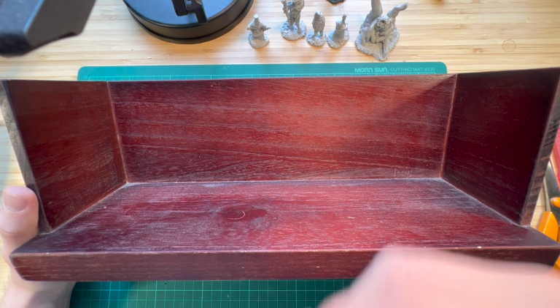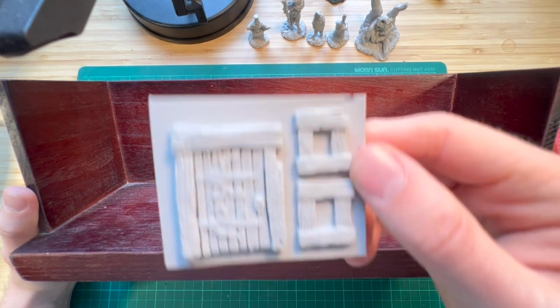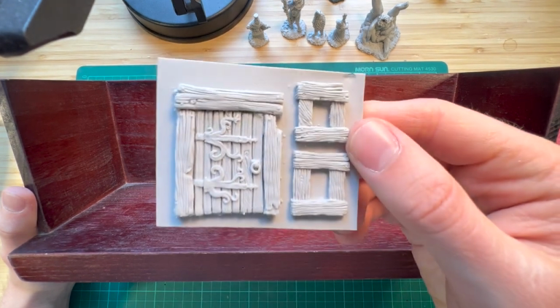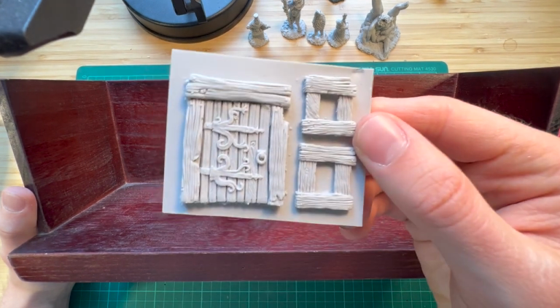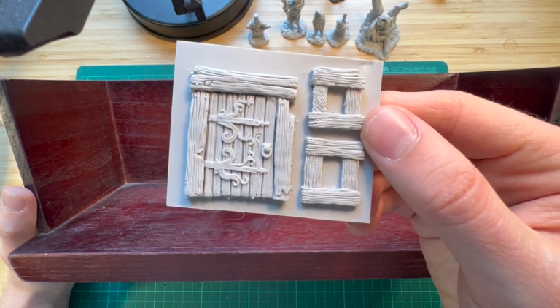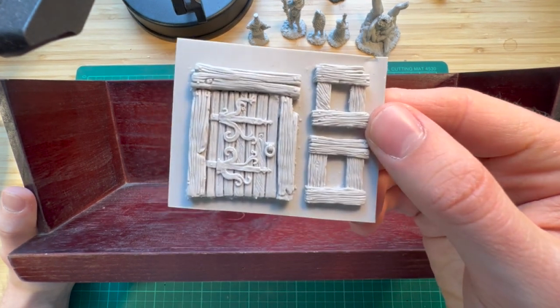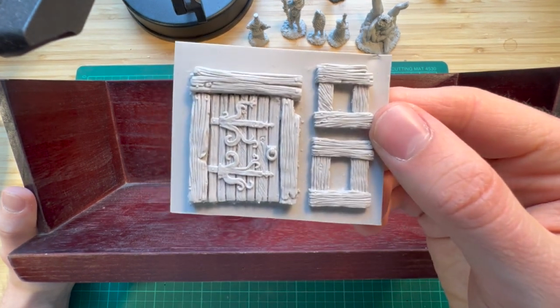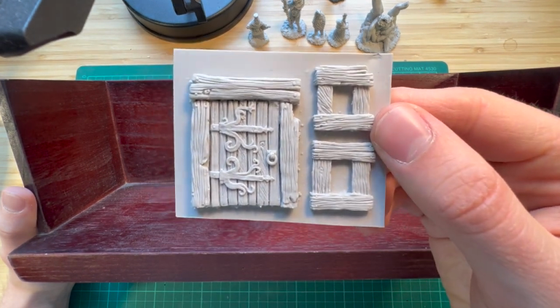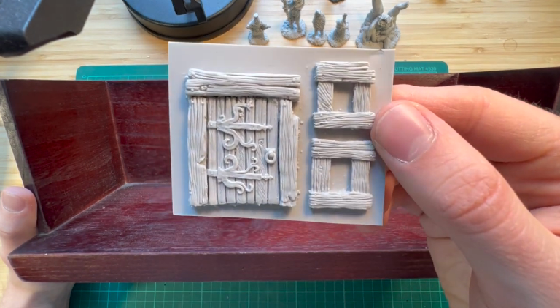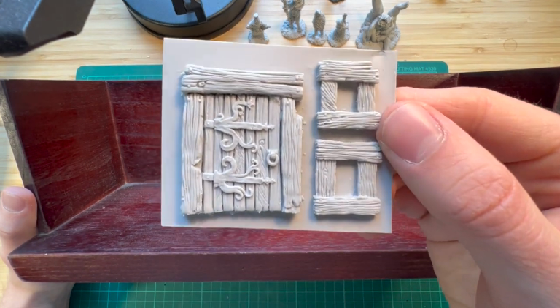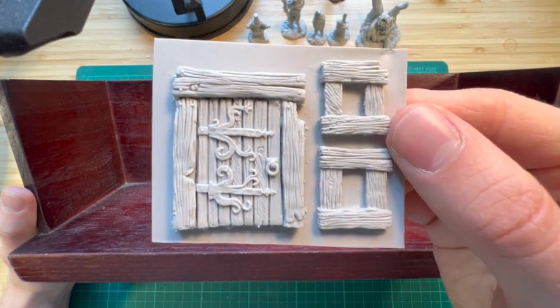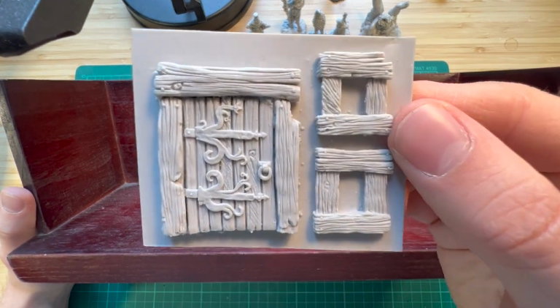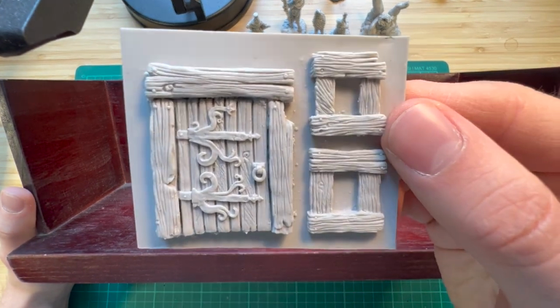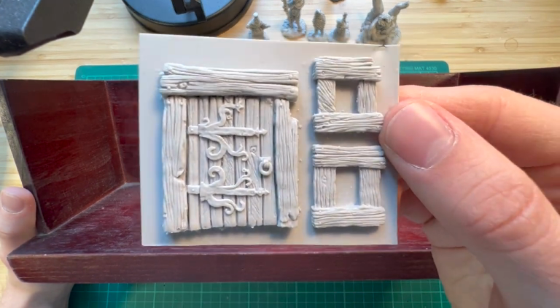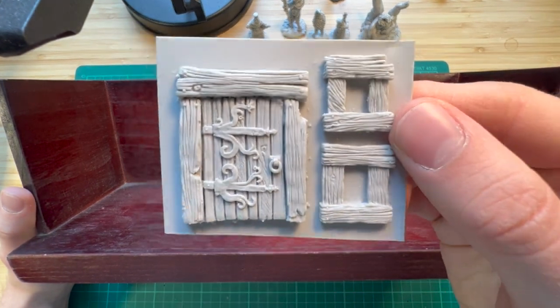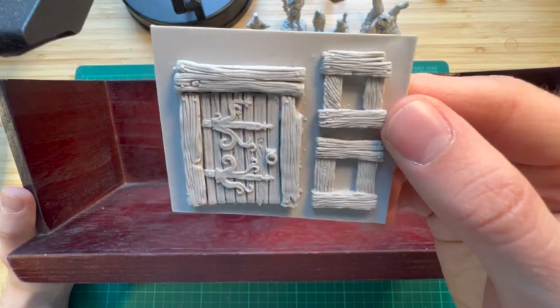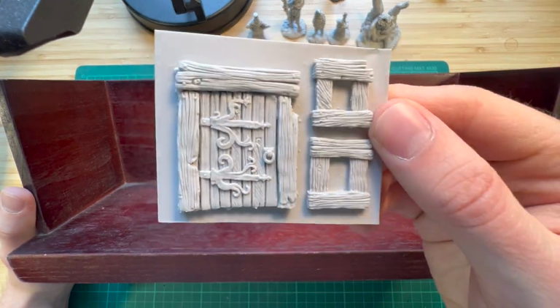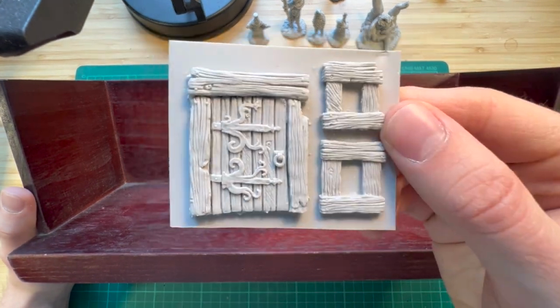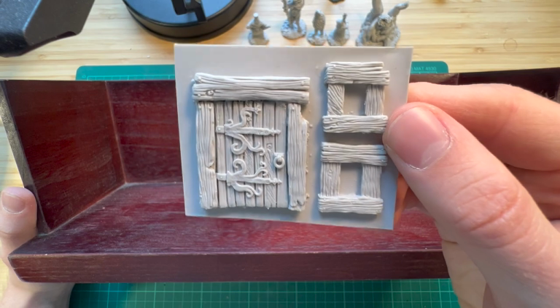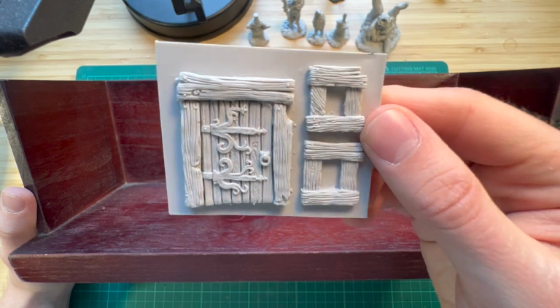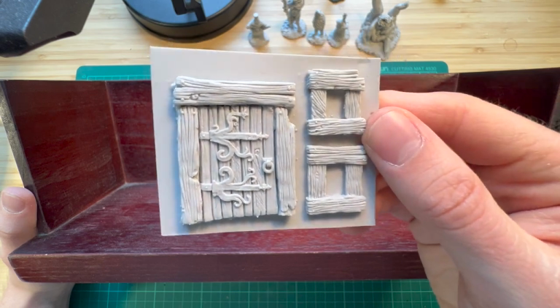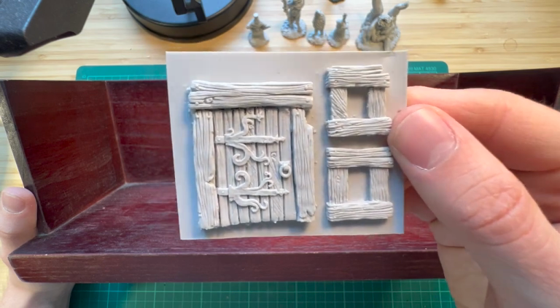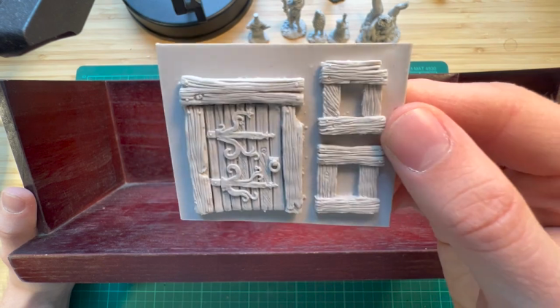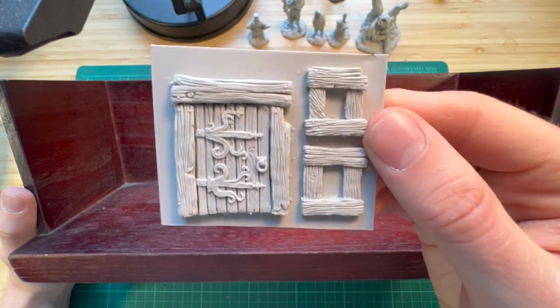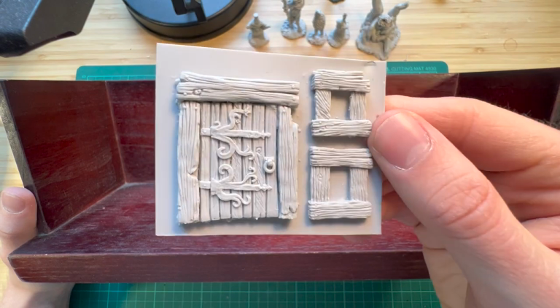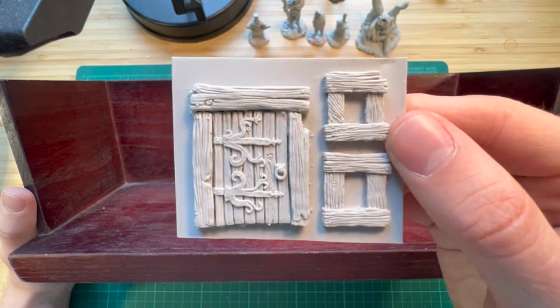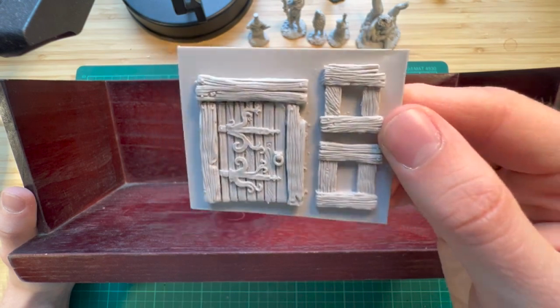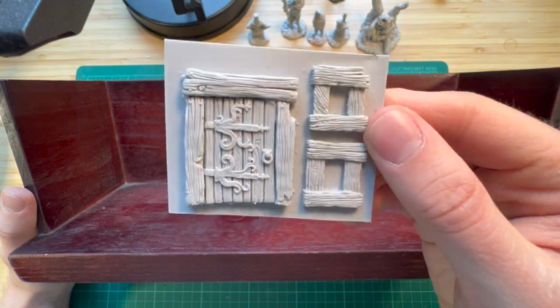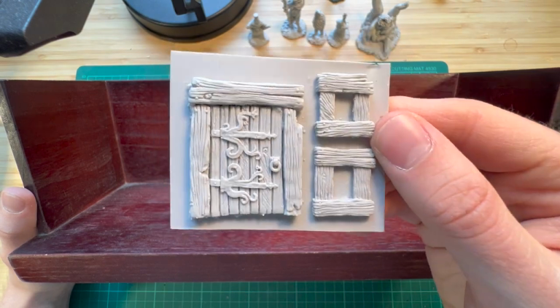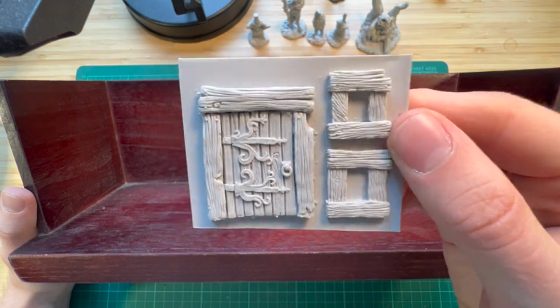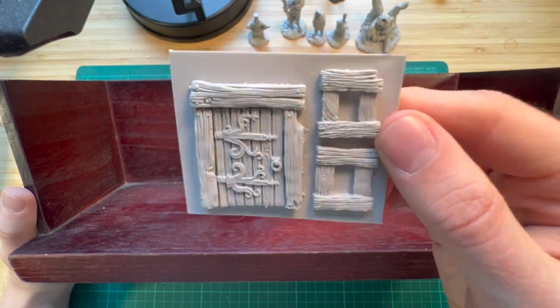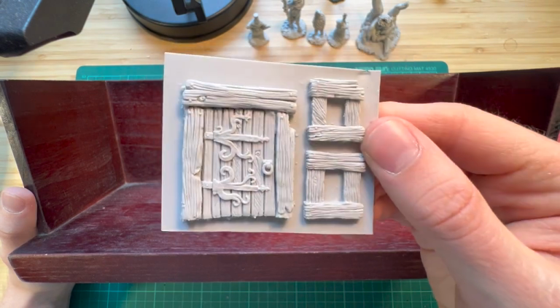This is something you can do as well without having to get fancy materials. Of course you will have to back my Kickstarter to get this fabulous DIY kit, so check out the link in the description.